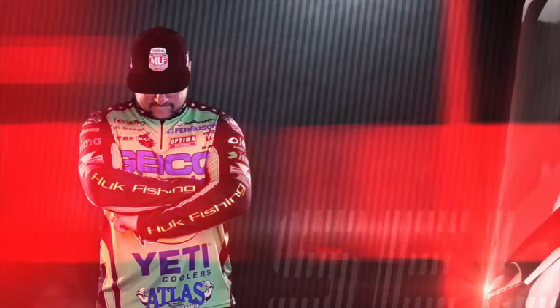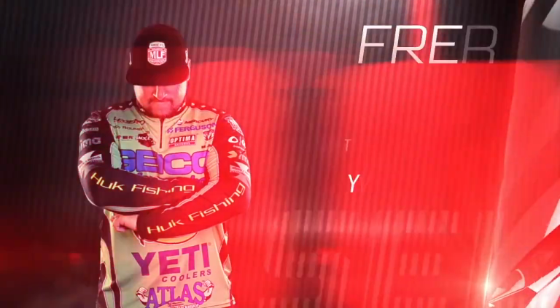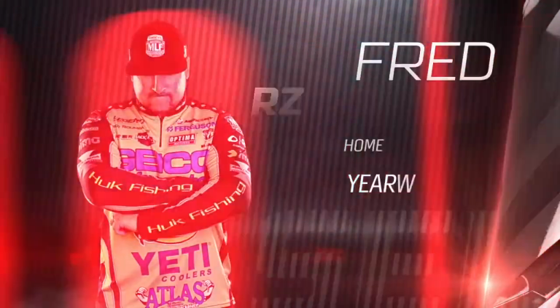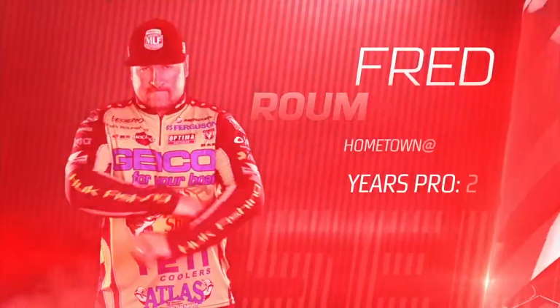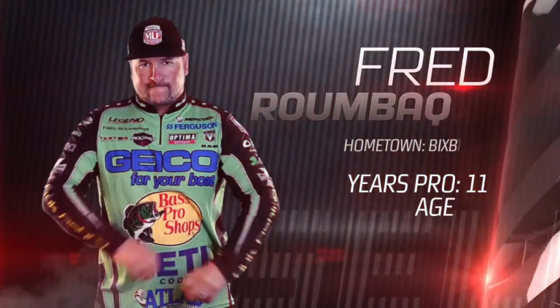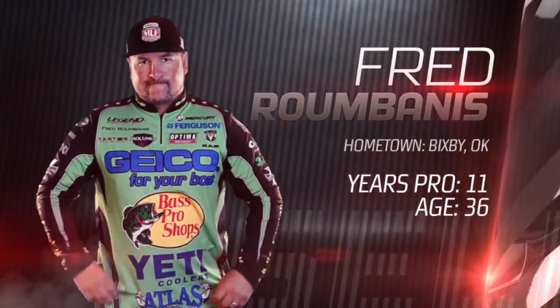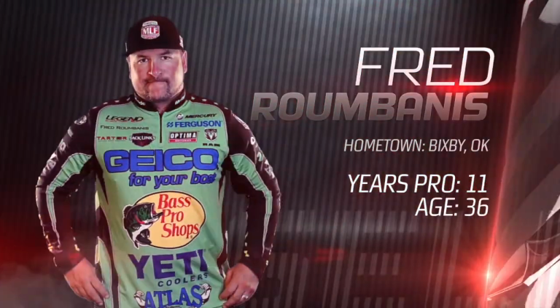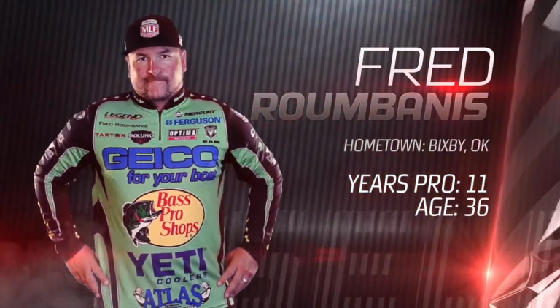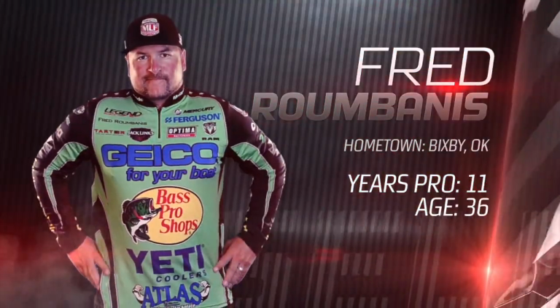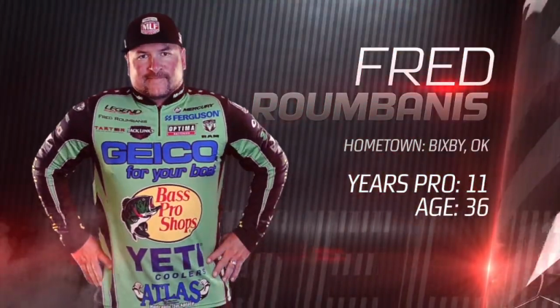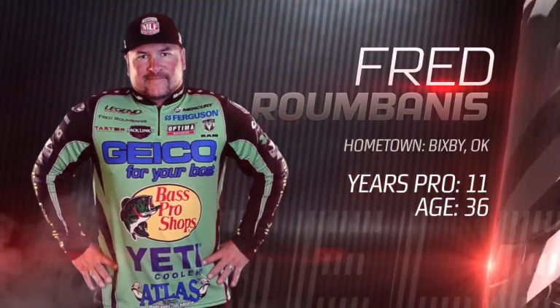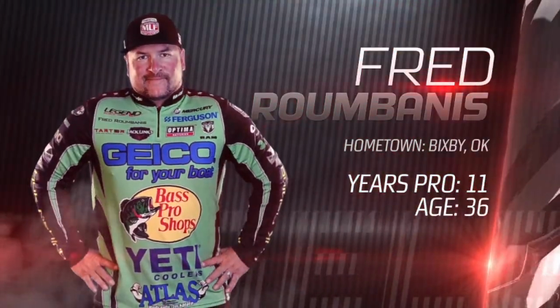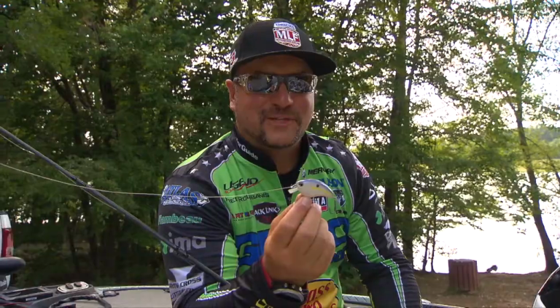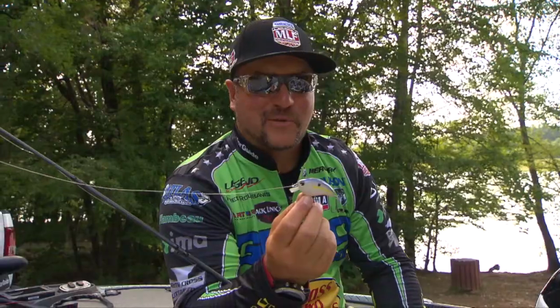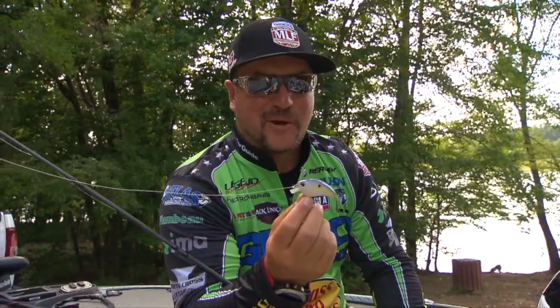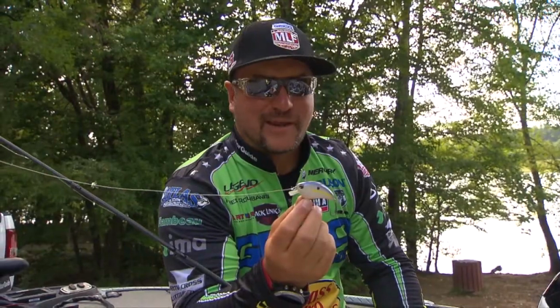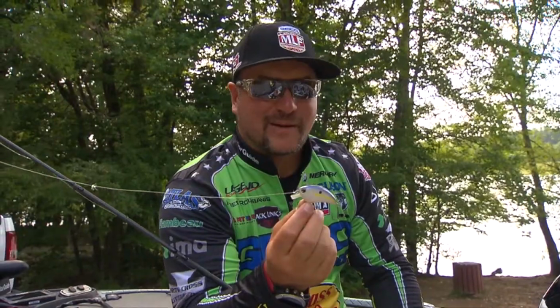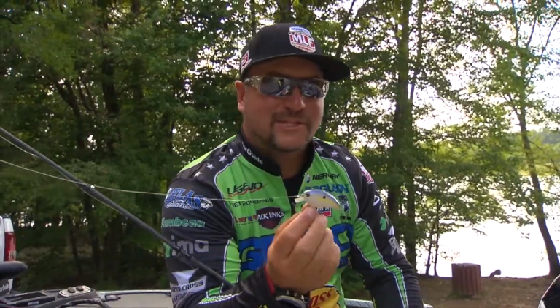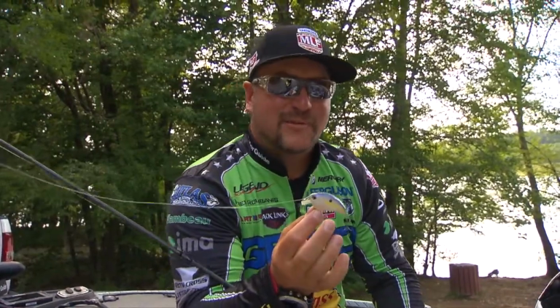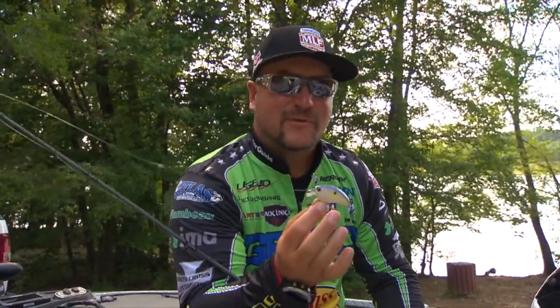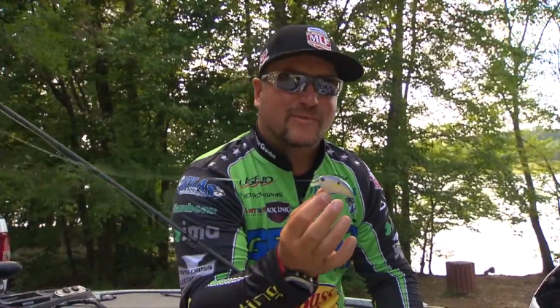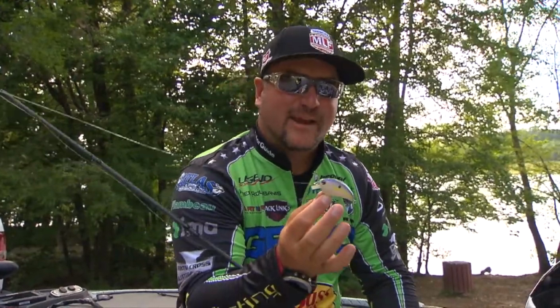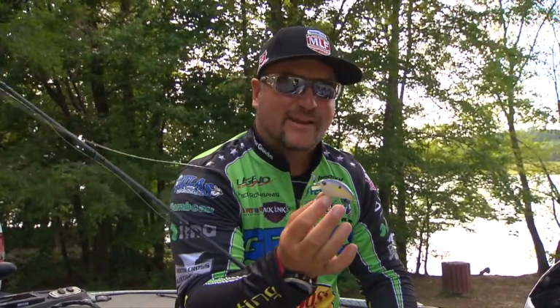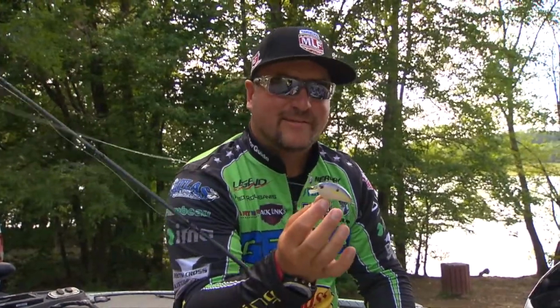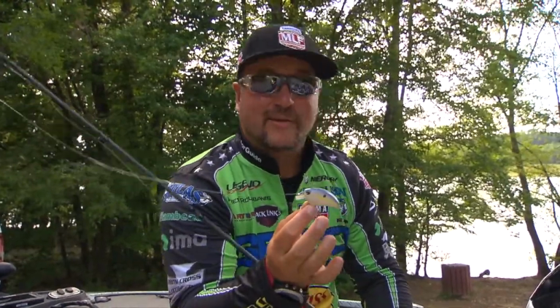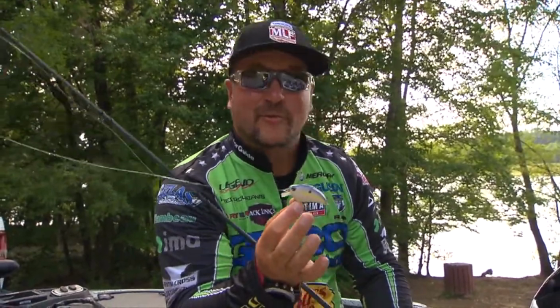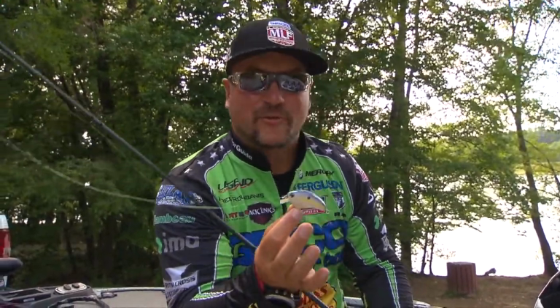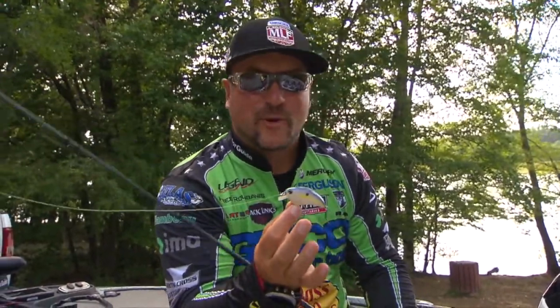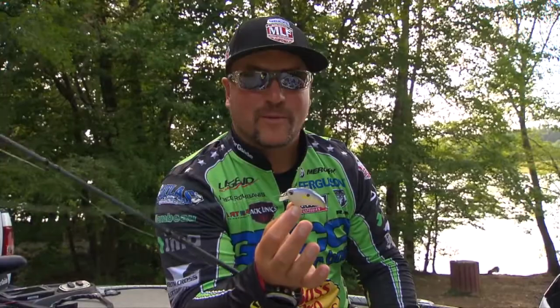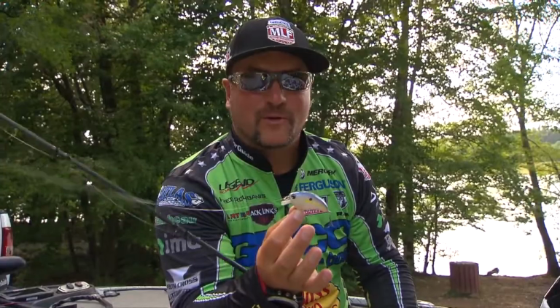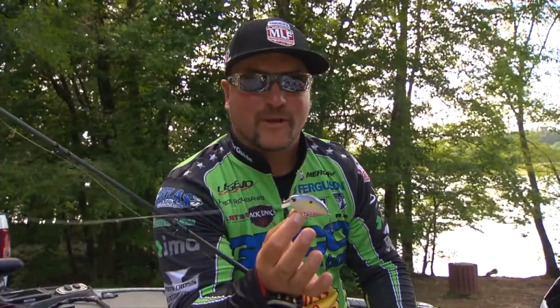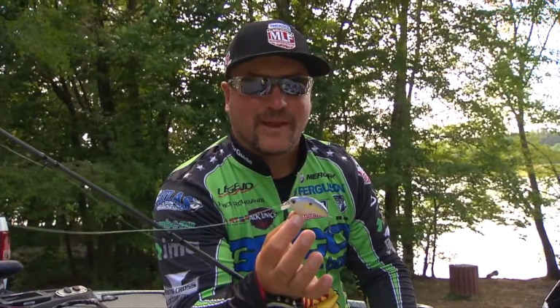Hey guys, Fred Rambanis, Major League Fishing Pro, and I'm going to share with you some techniques with the squarebill crankbait.